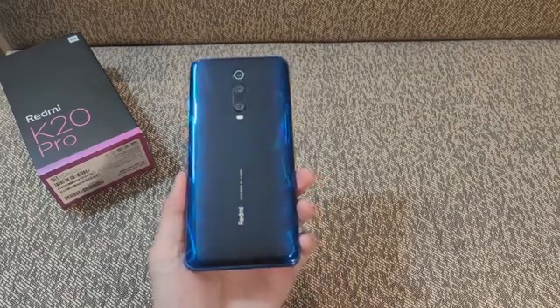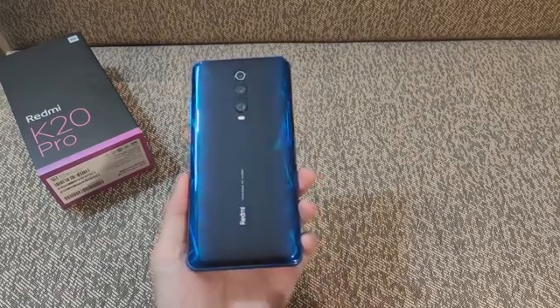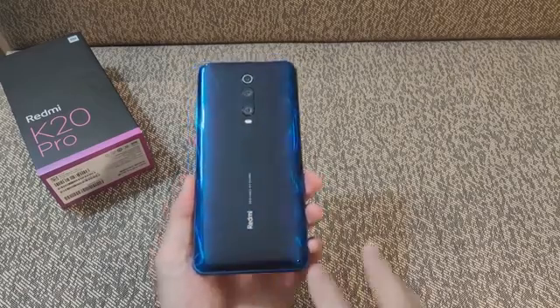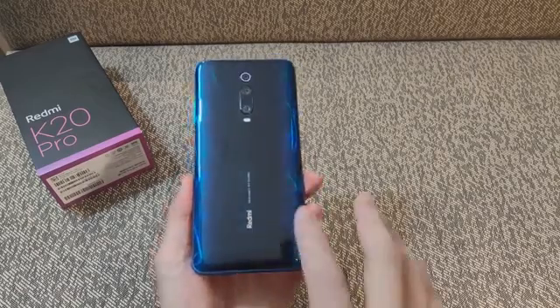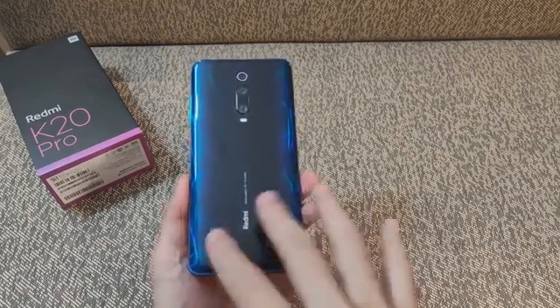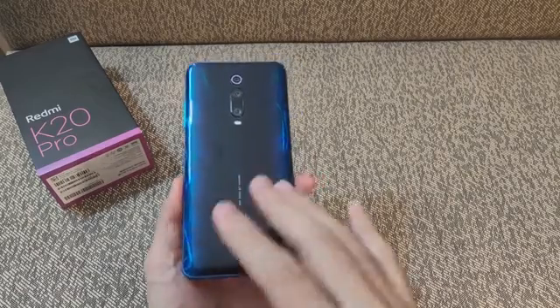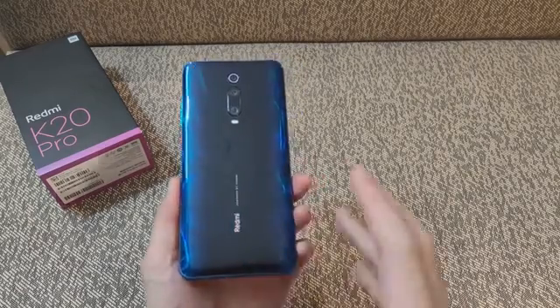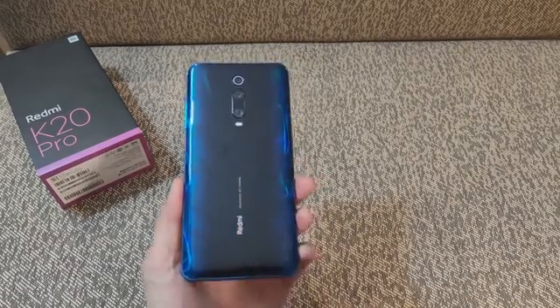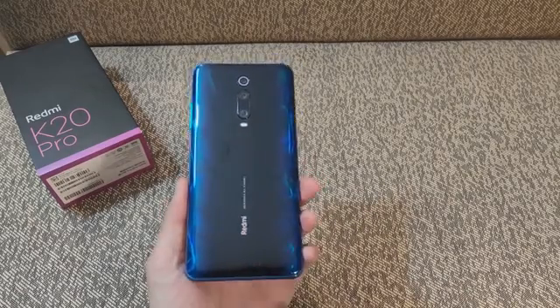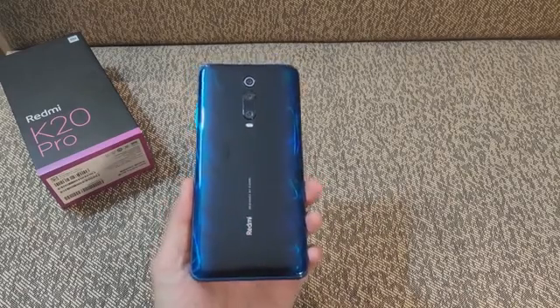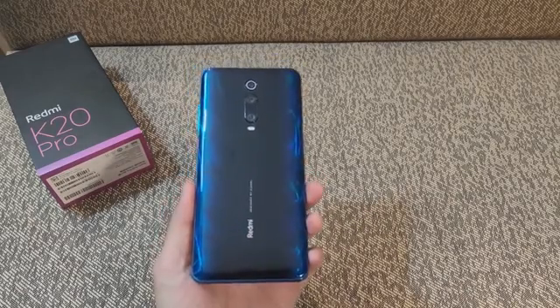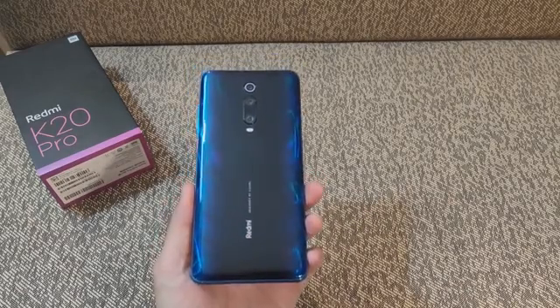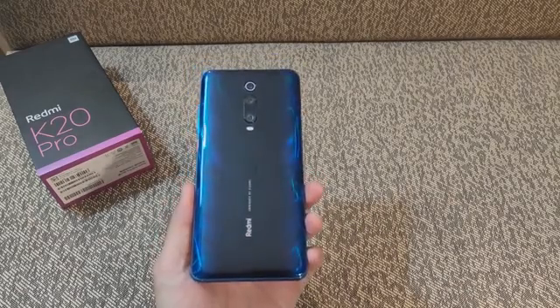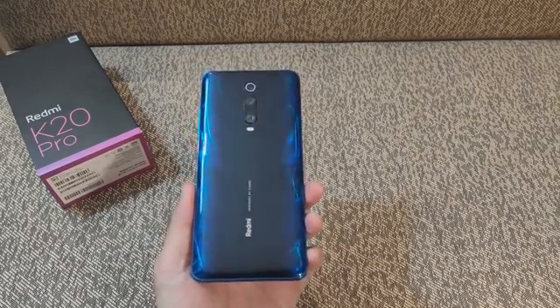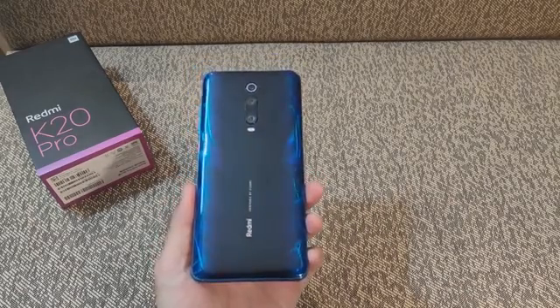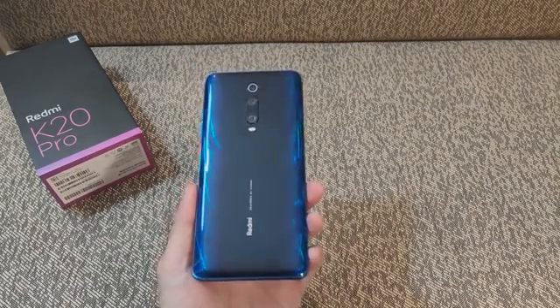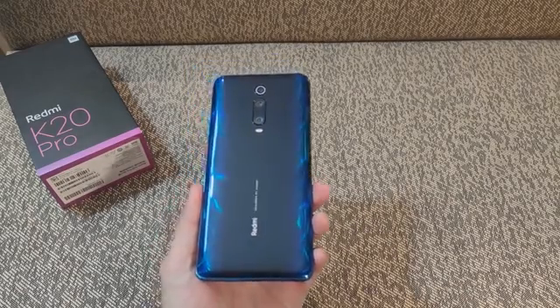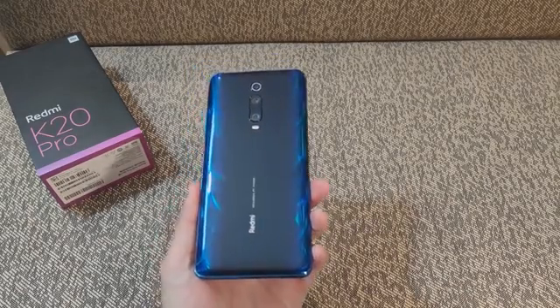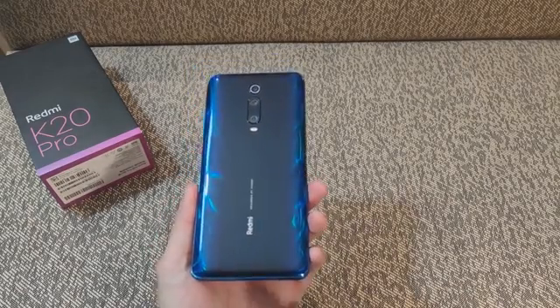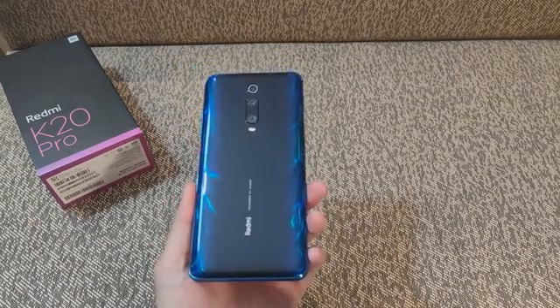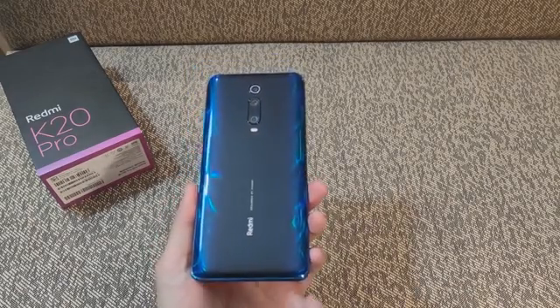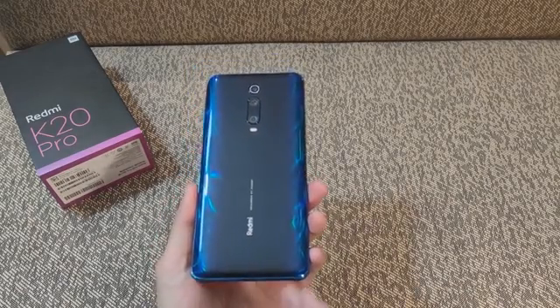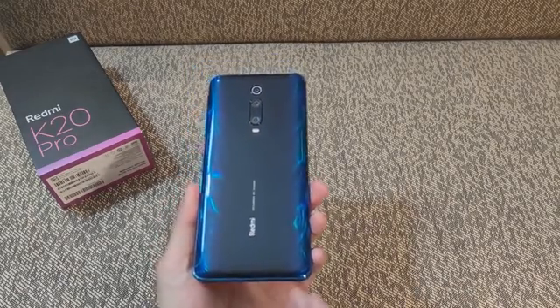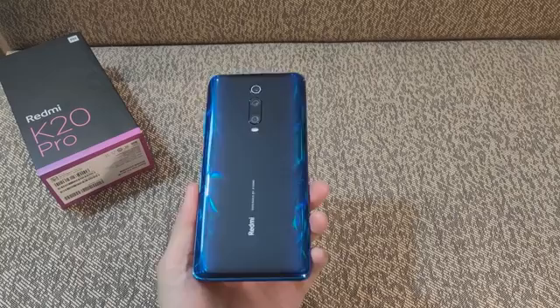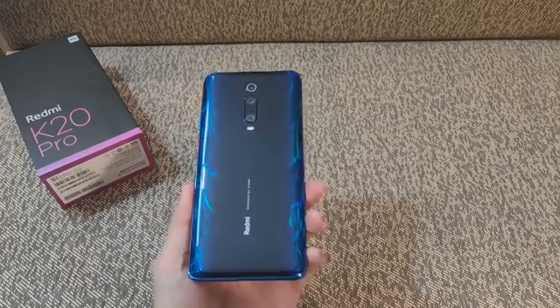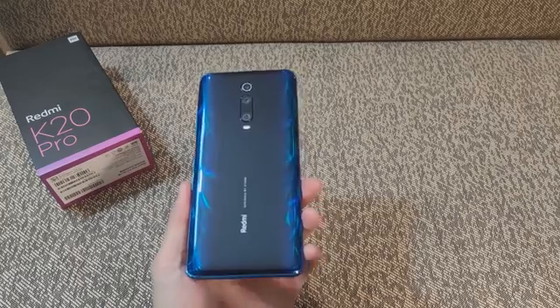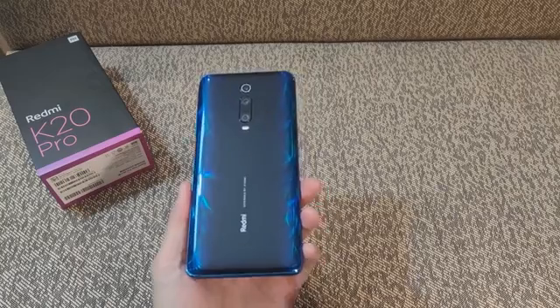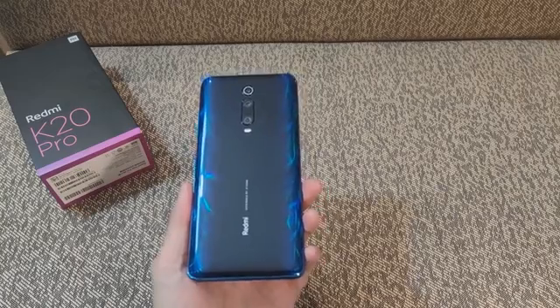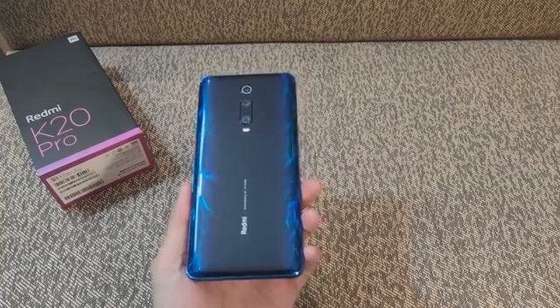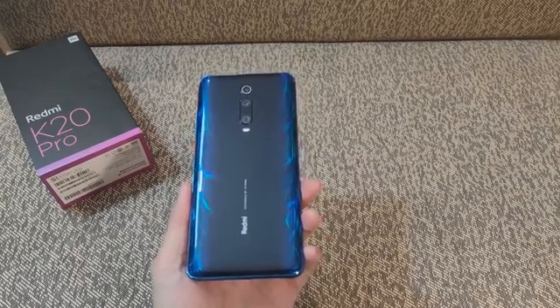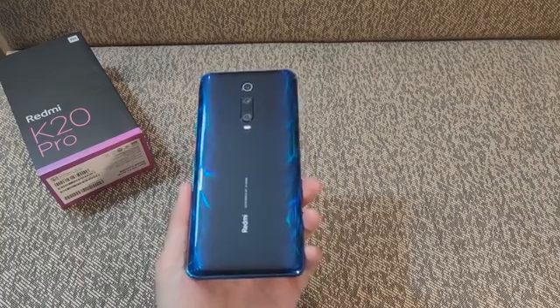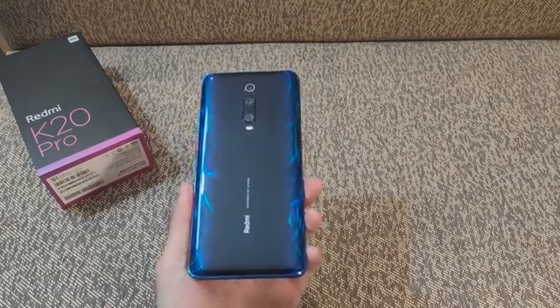Lubing, Redmi Brand Manager, introducing the Redmi K20 Pro on stage.